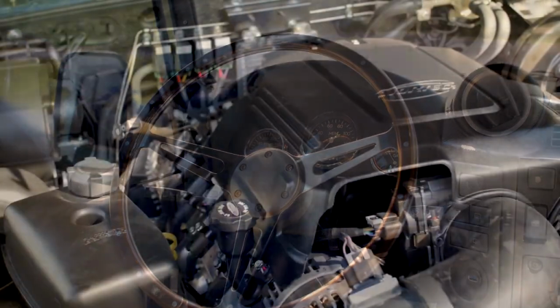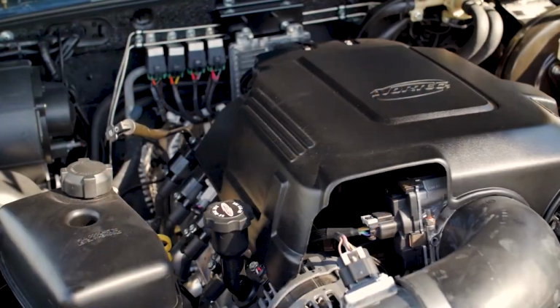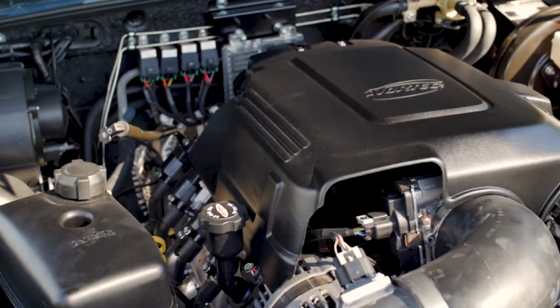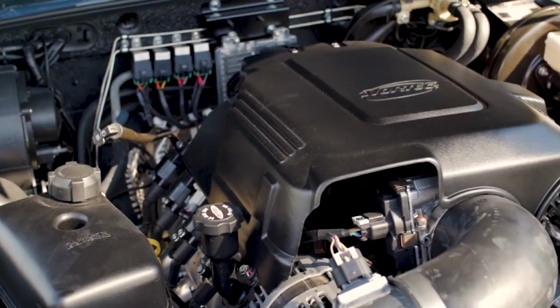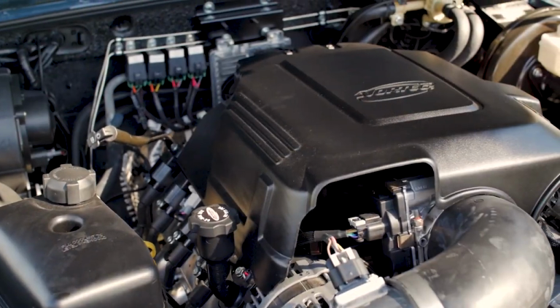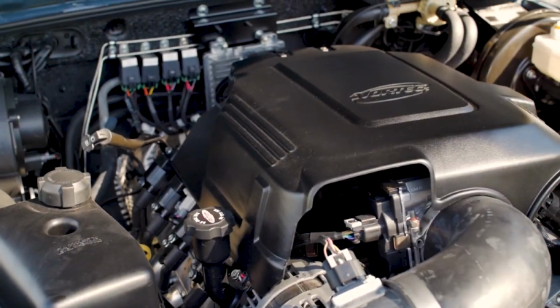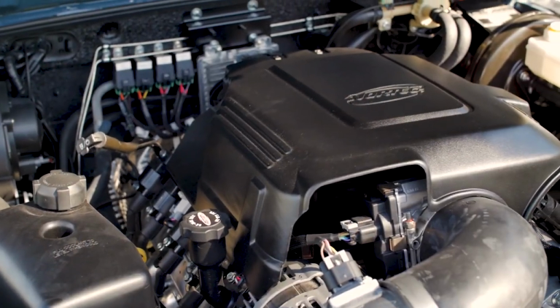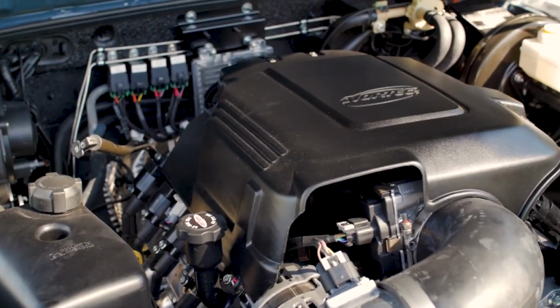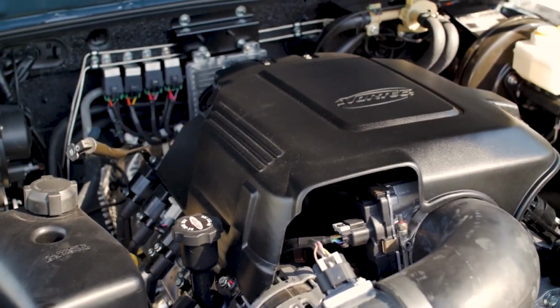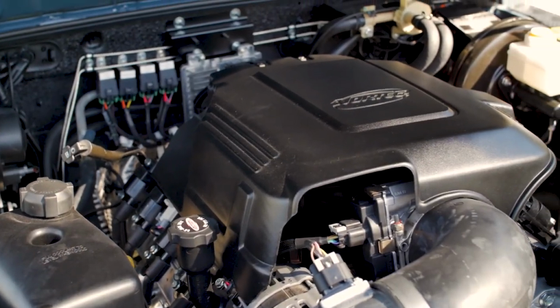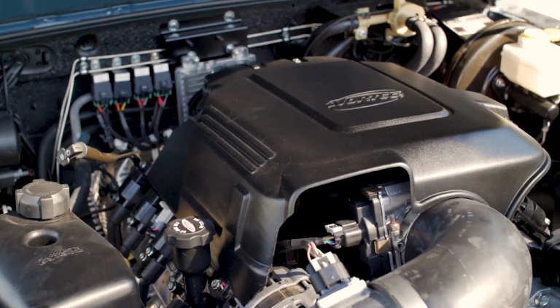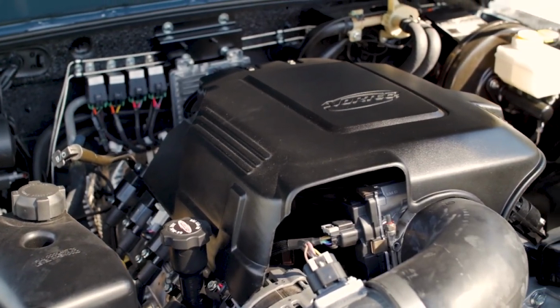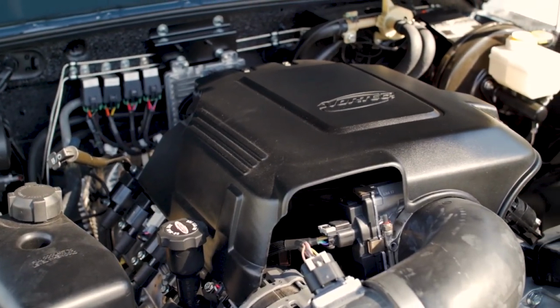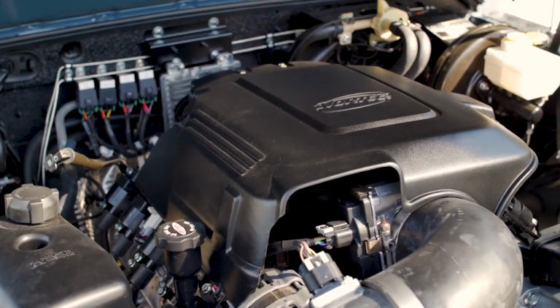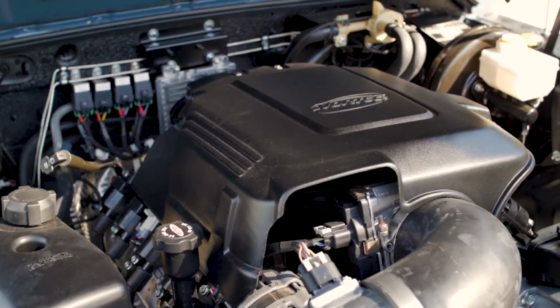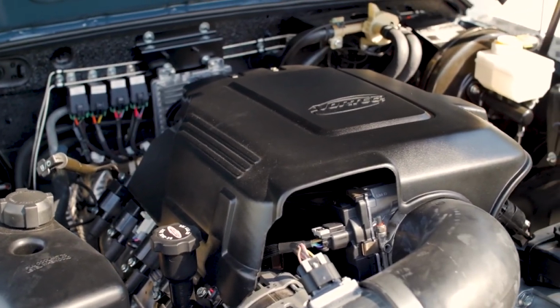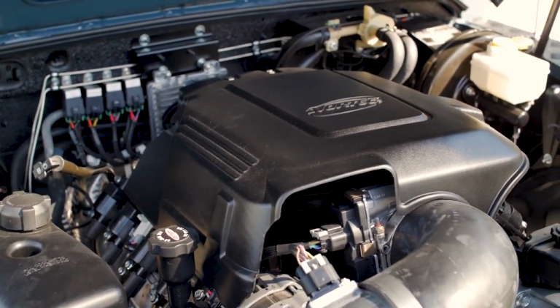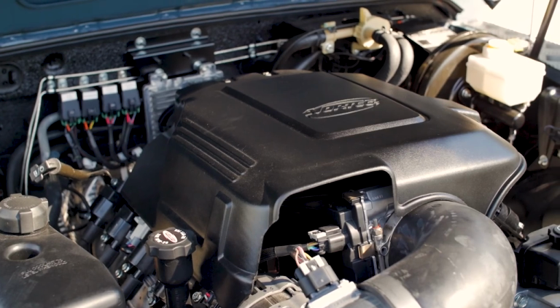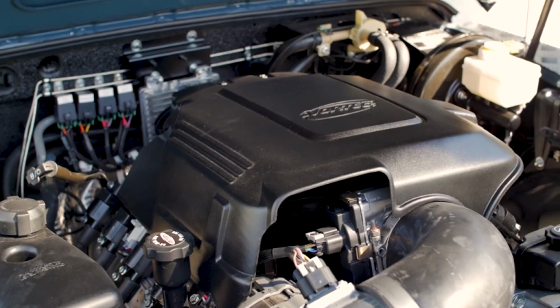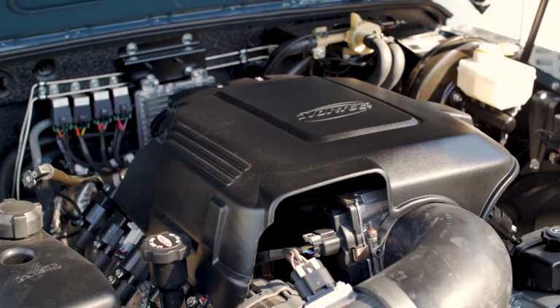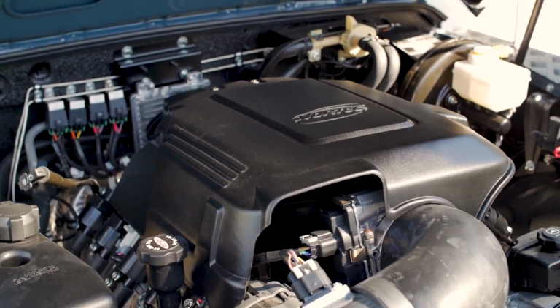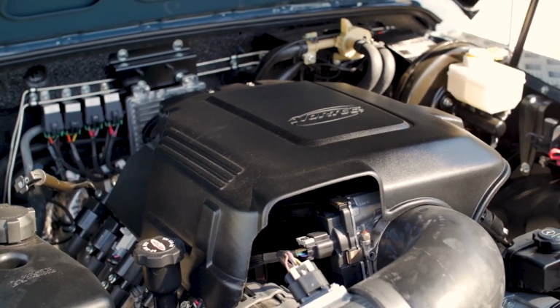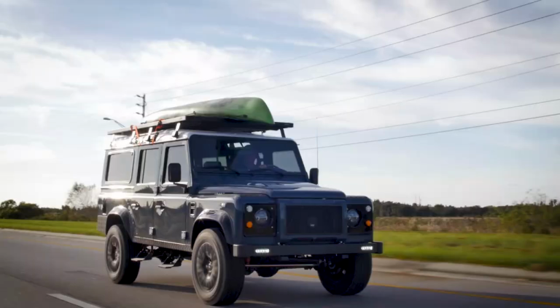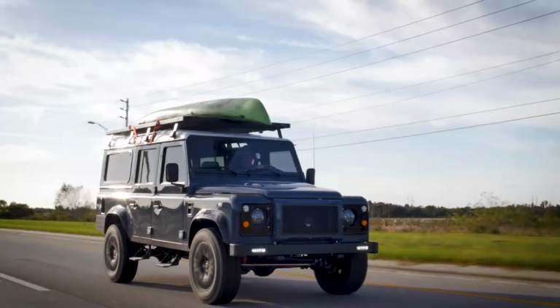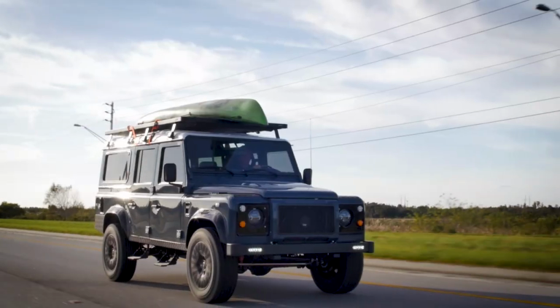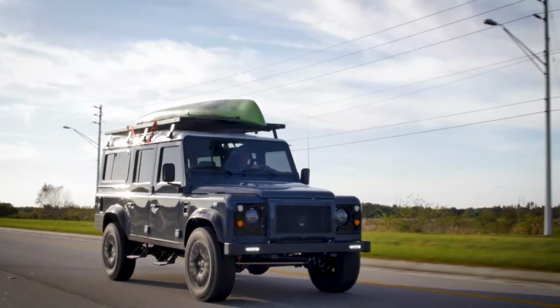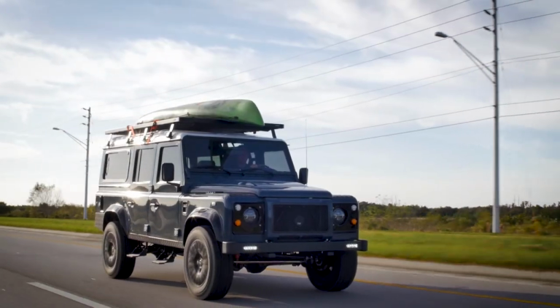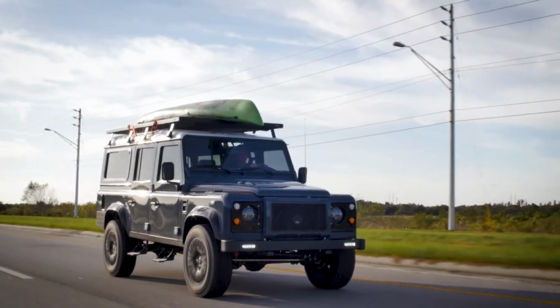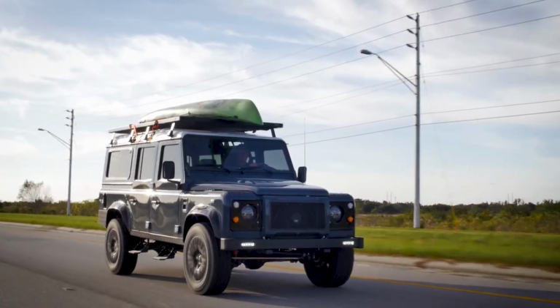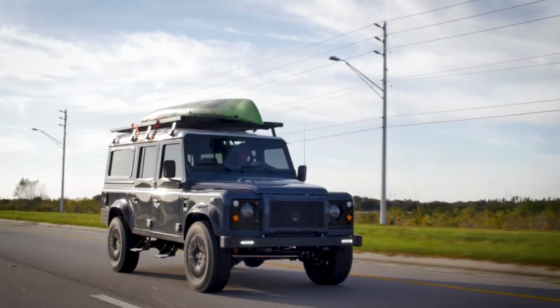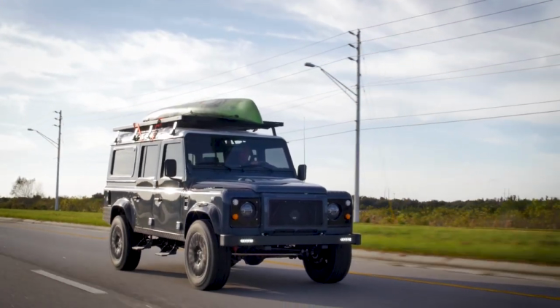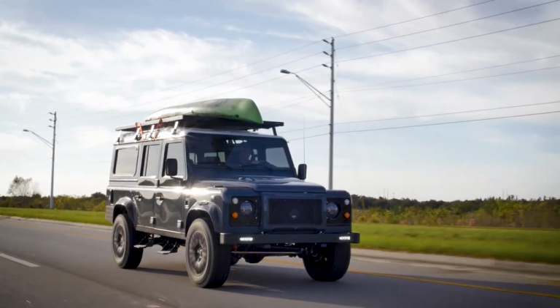Galena is powered by a 6.2 Chevy V8 mated to a 6-speed automatic transmission.